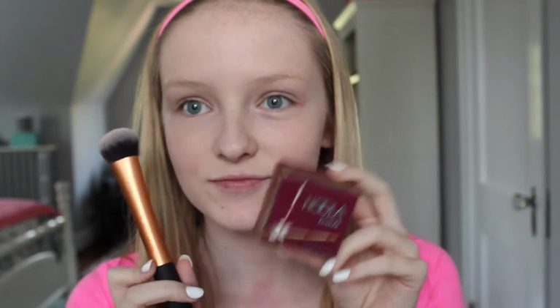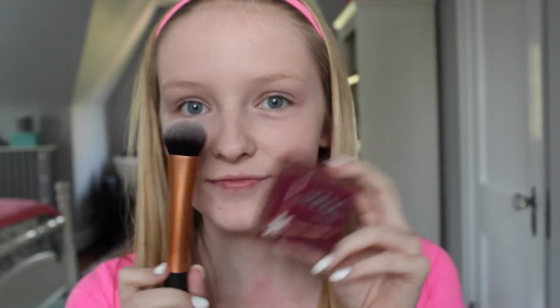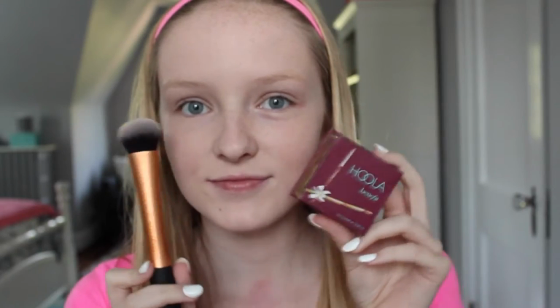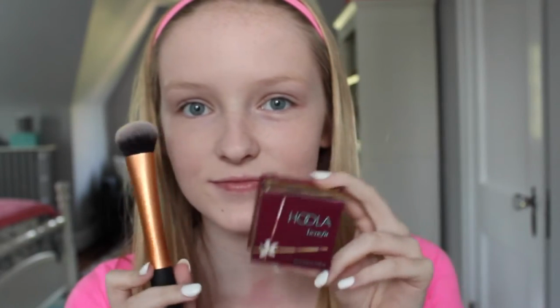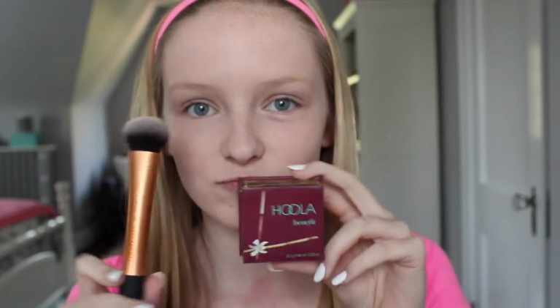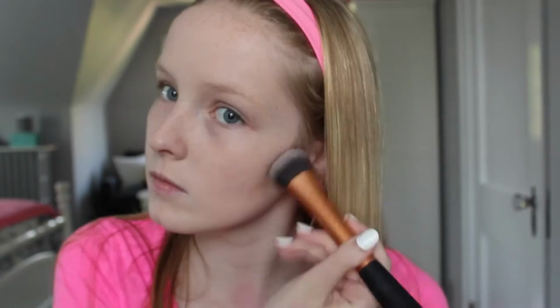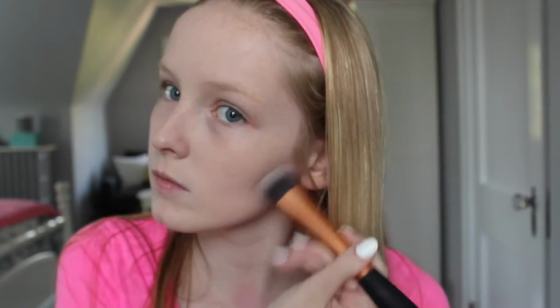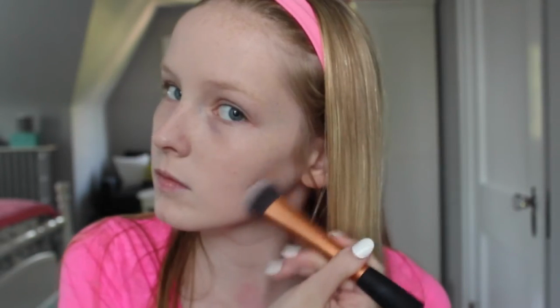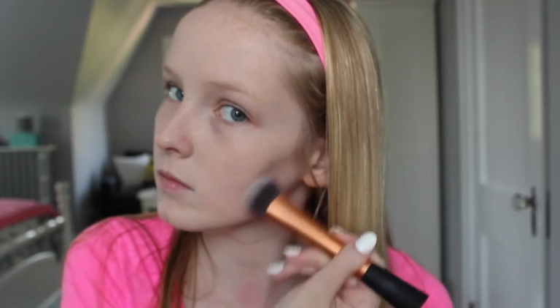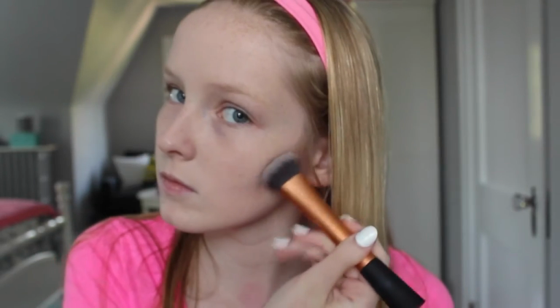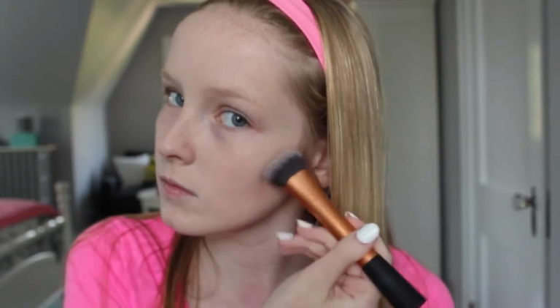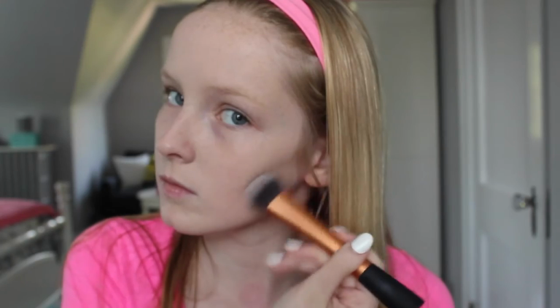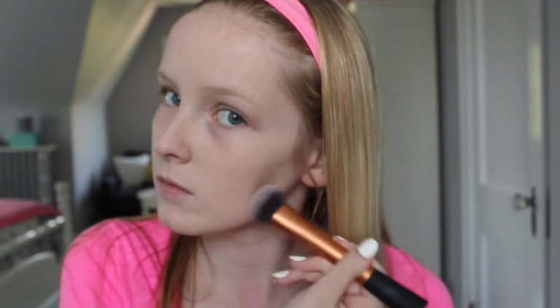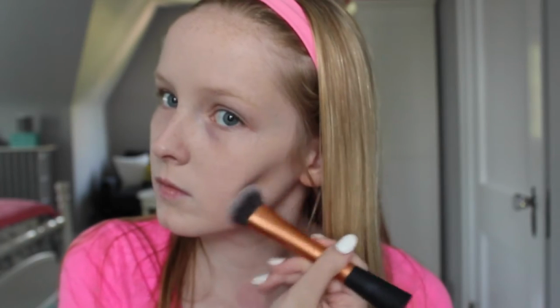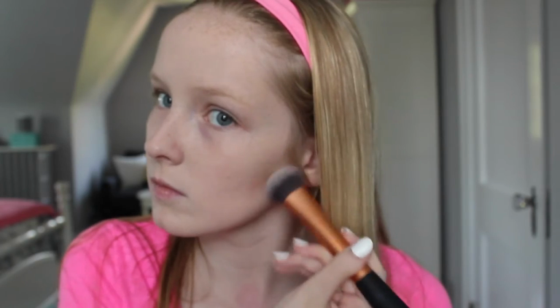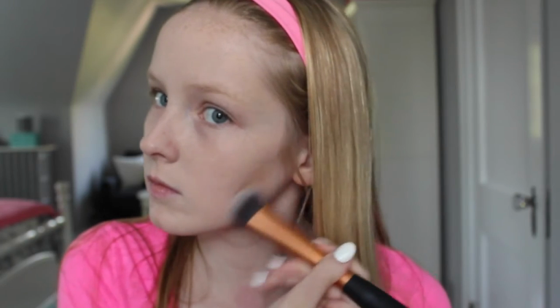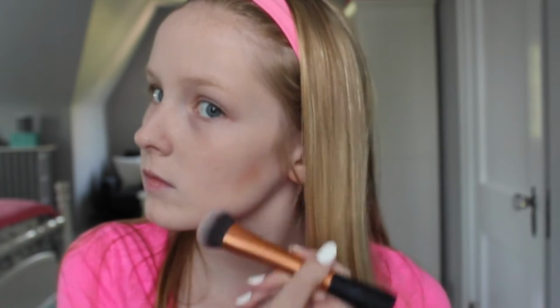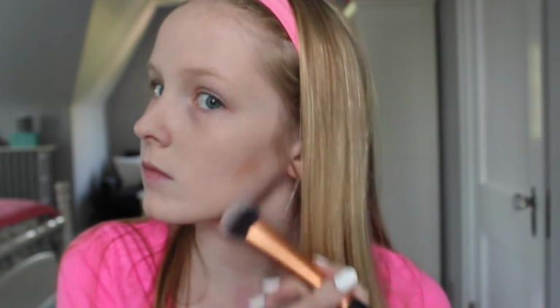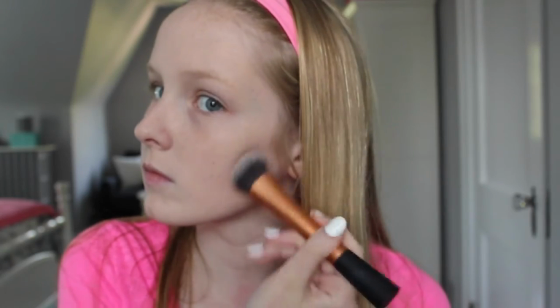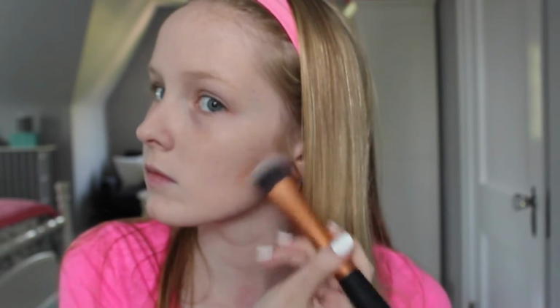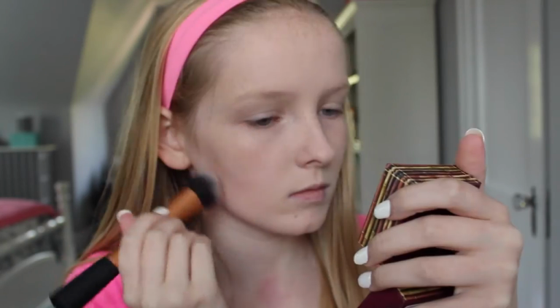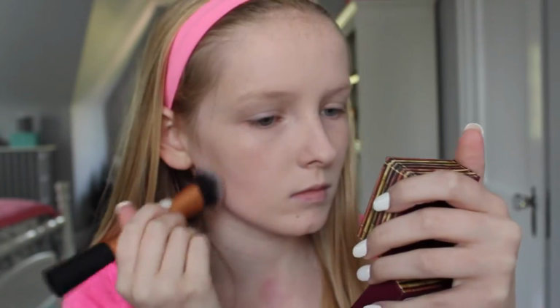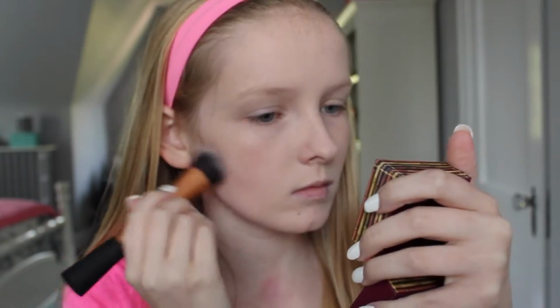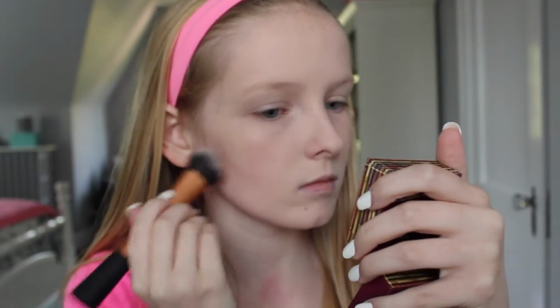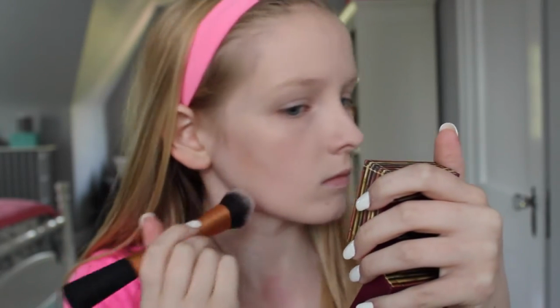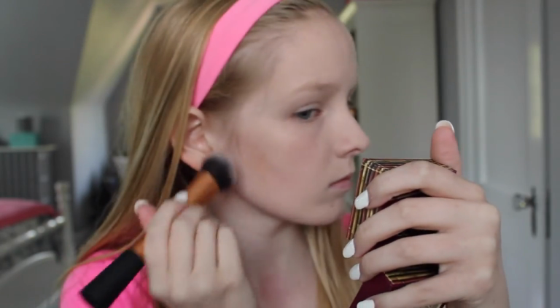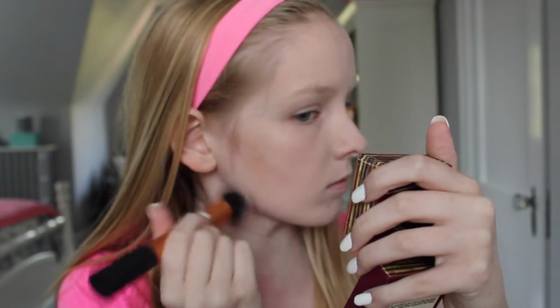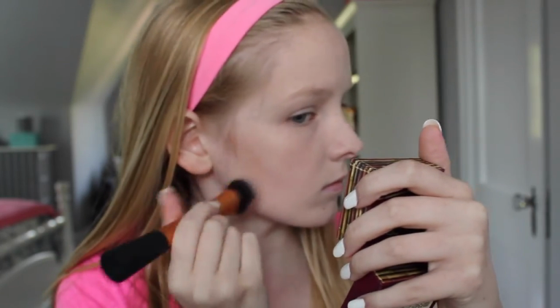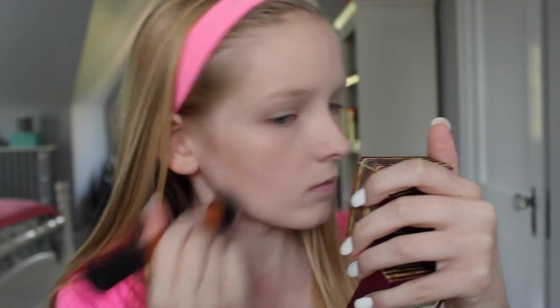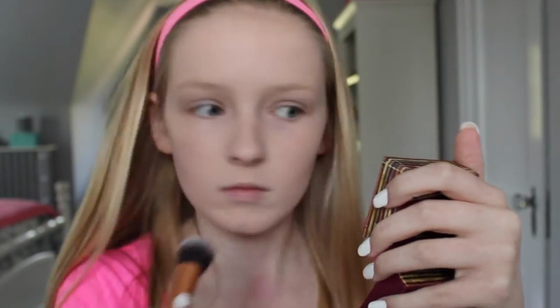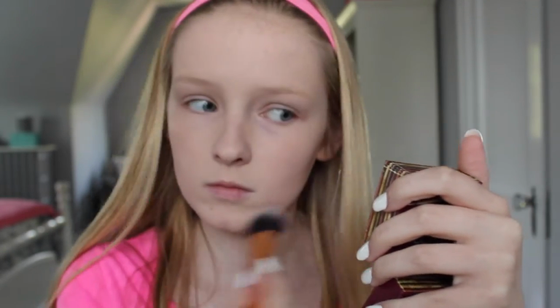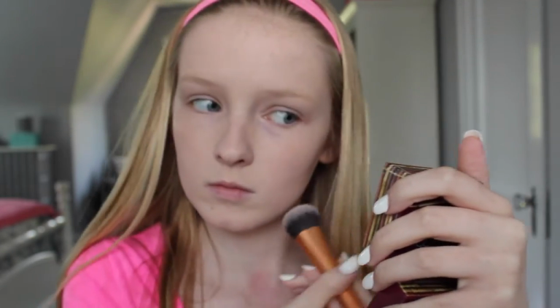I'm using my Hoola Bronzer from Benefit and my Real Techniques Expert Face brush and putting that in the hollows of my cheeks.